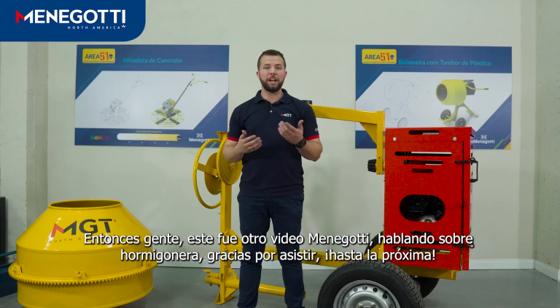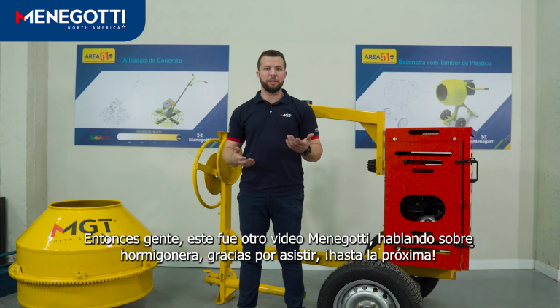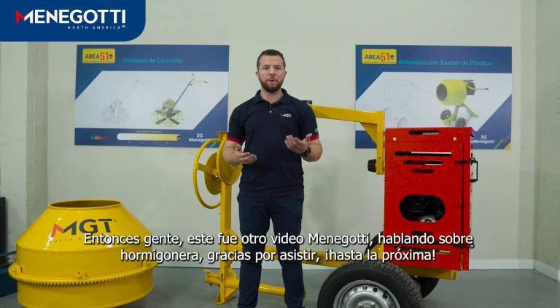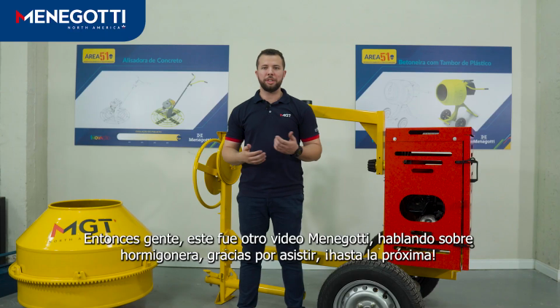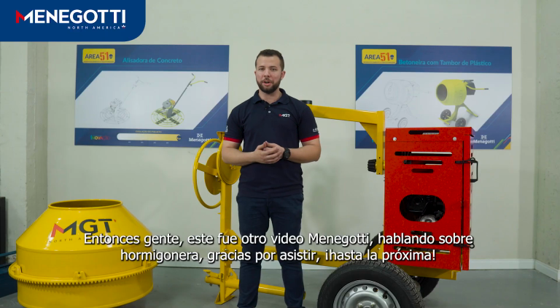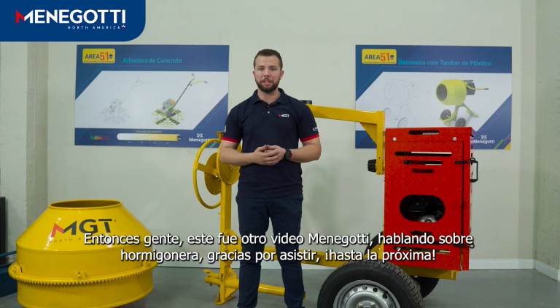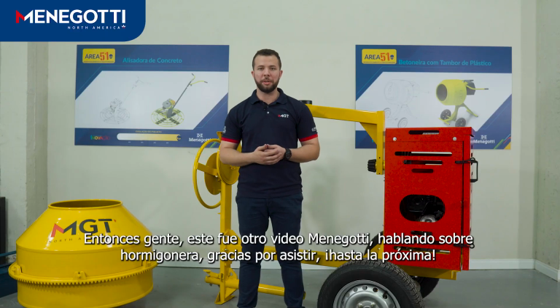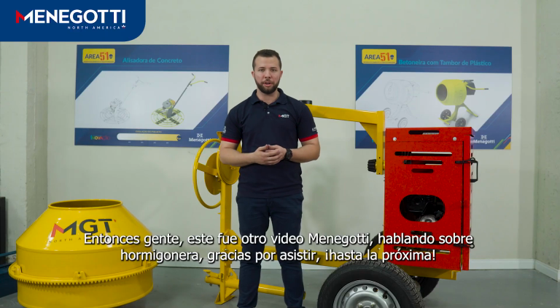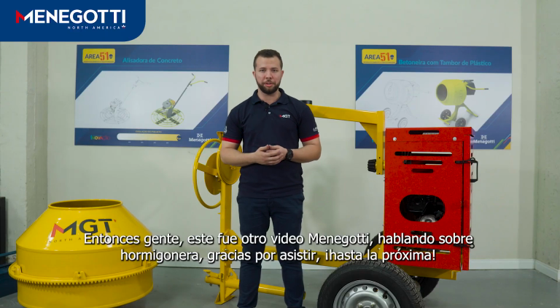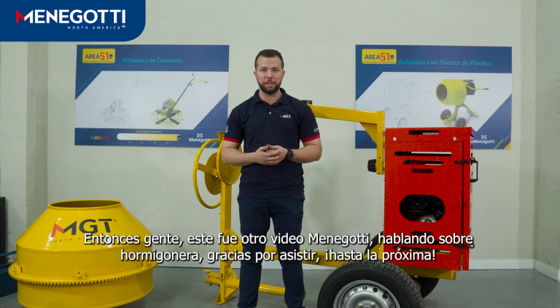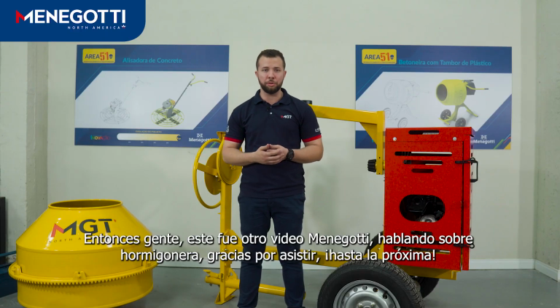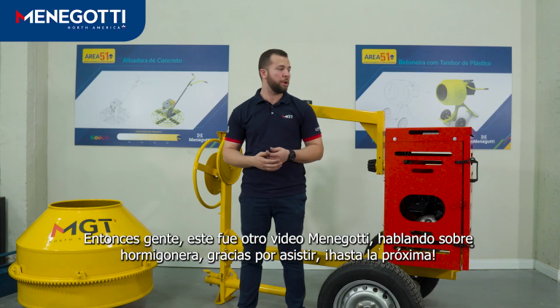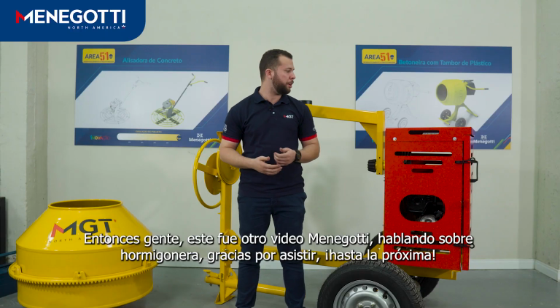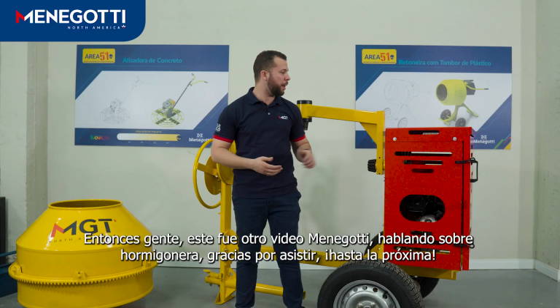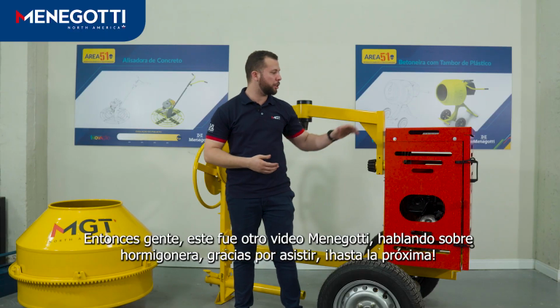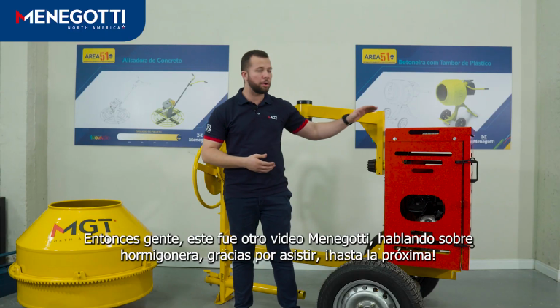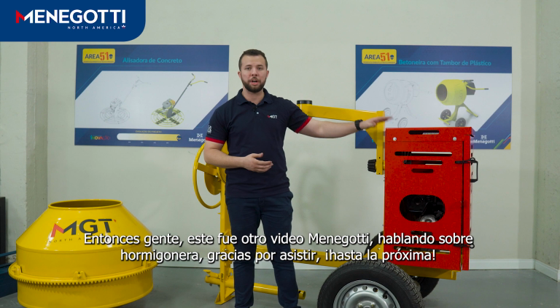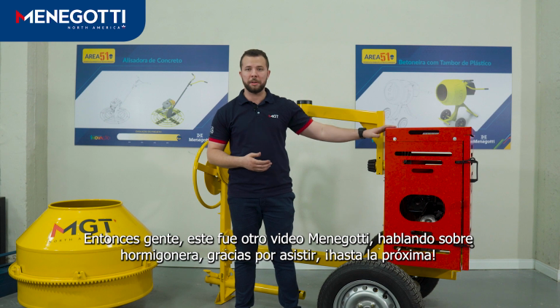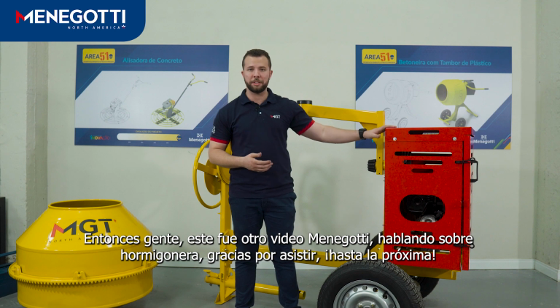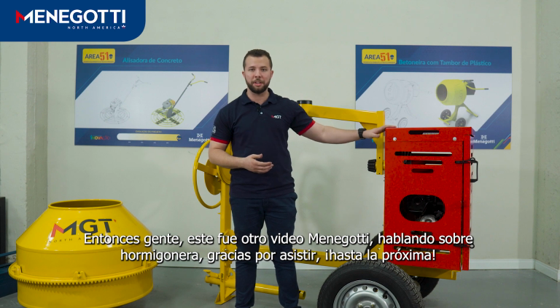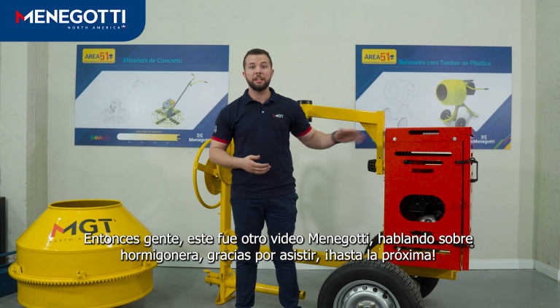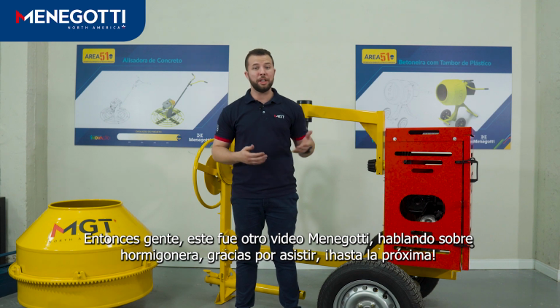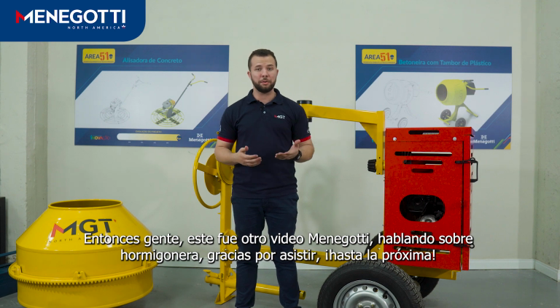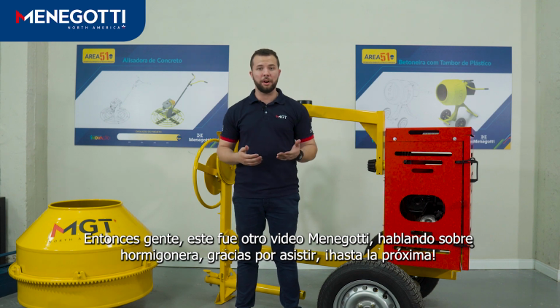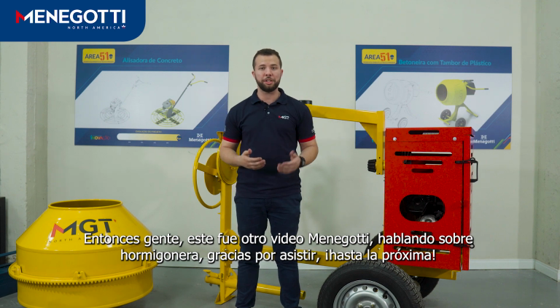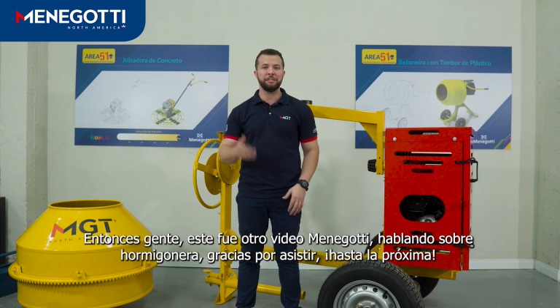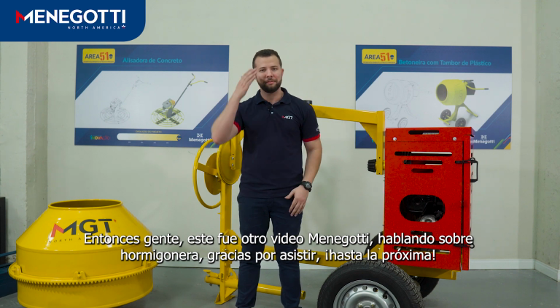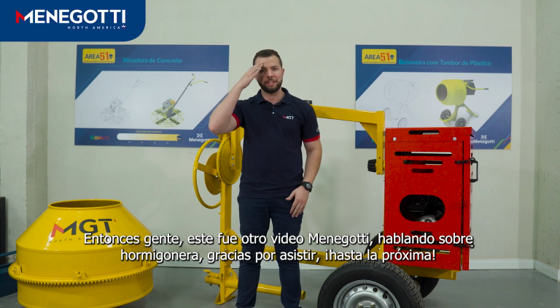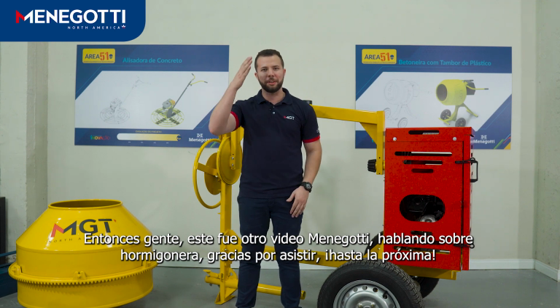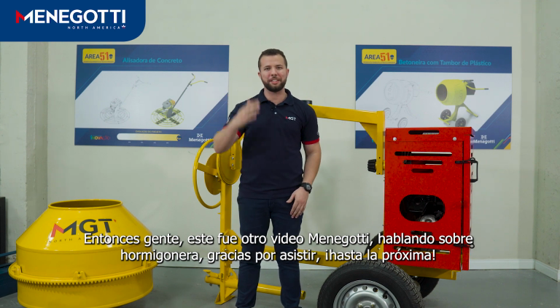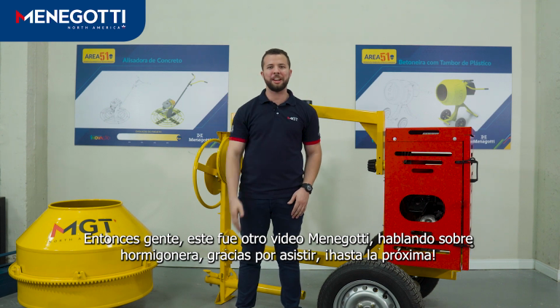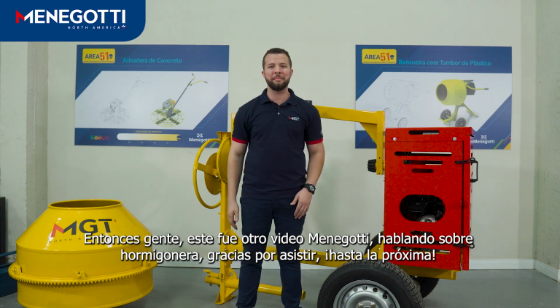So guys, it was another Menegoti video talking about the Concrete Mixer. Thanks for watching. Till next time.